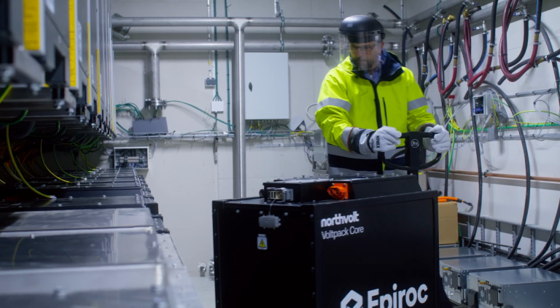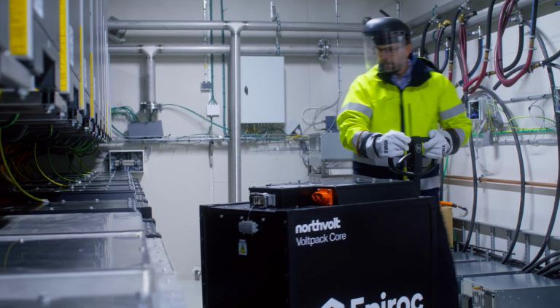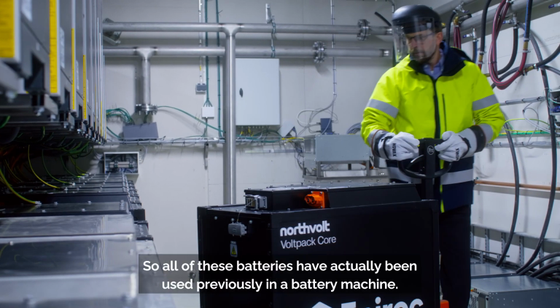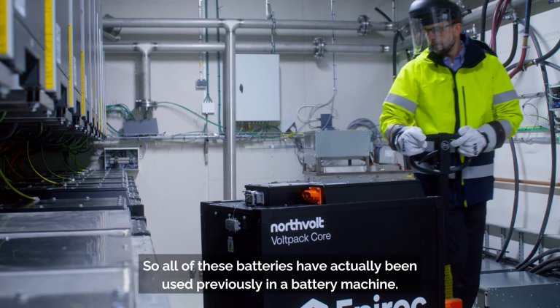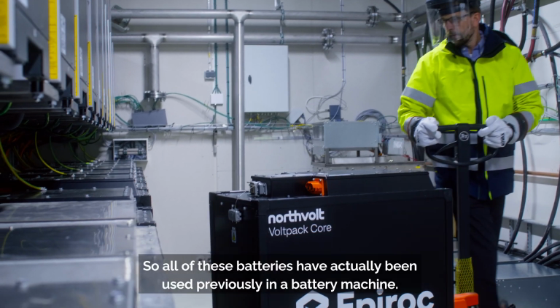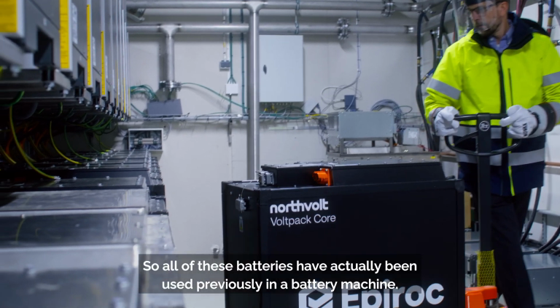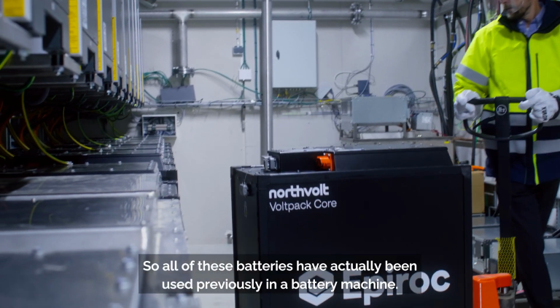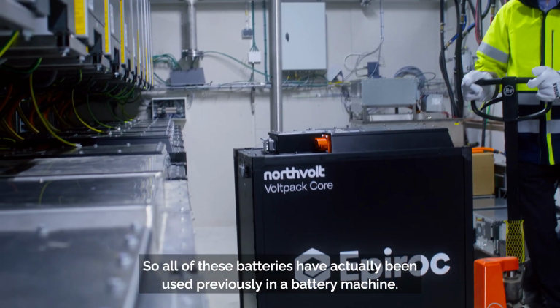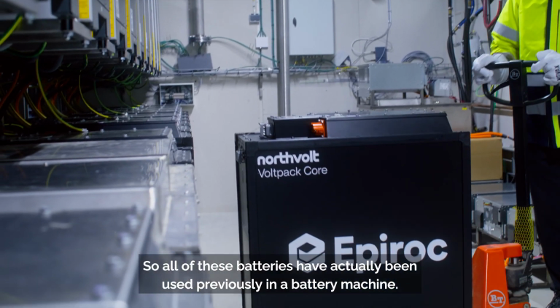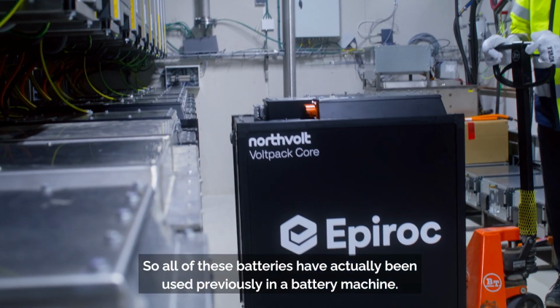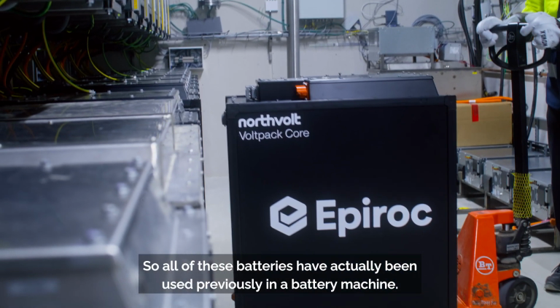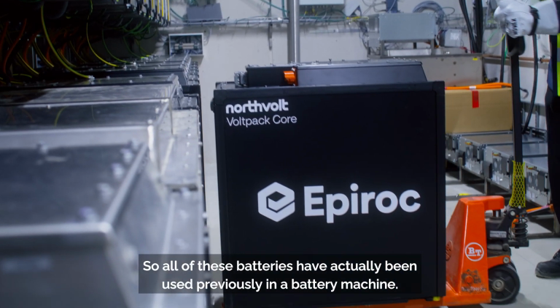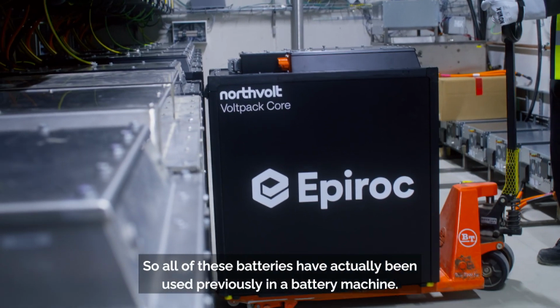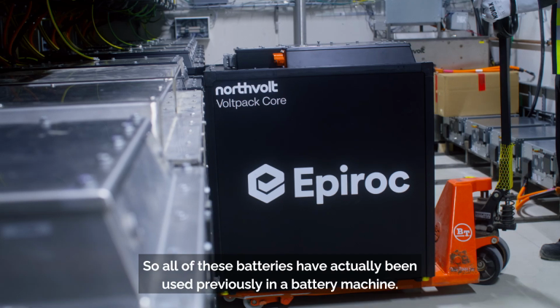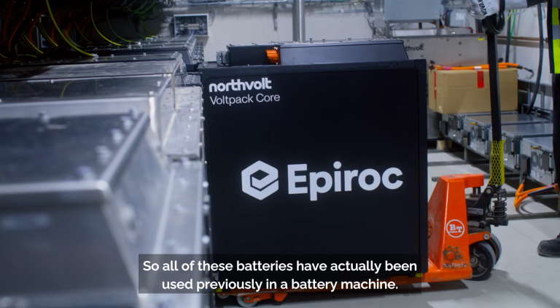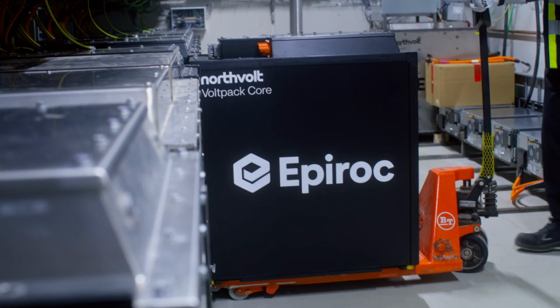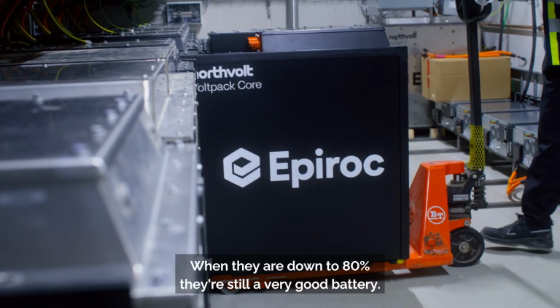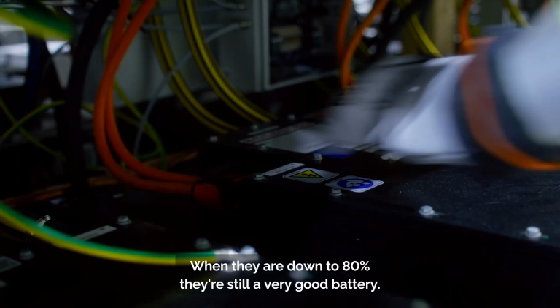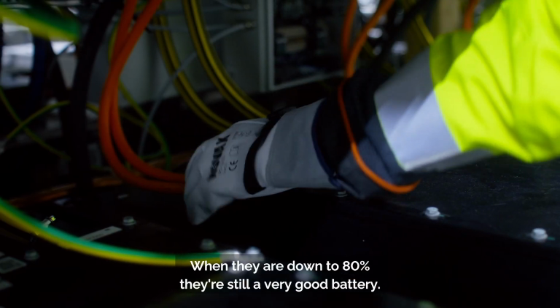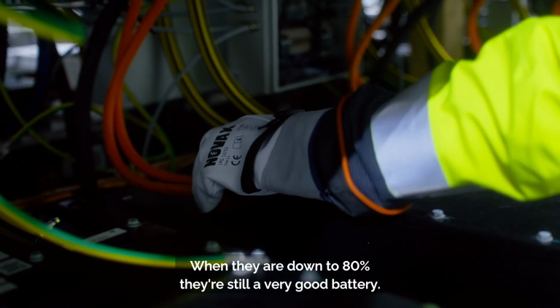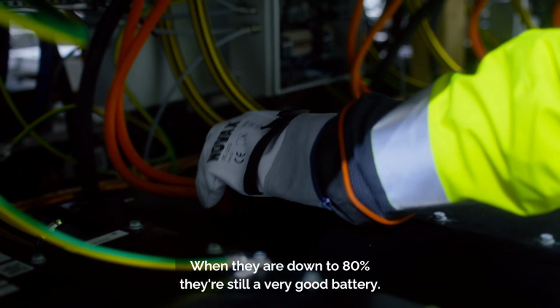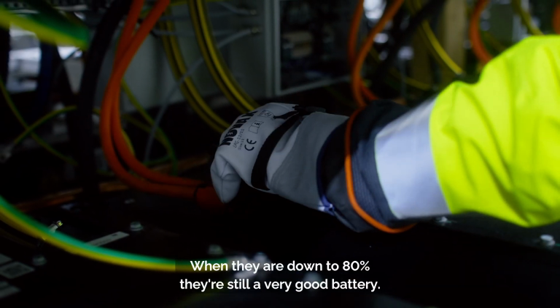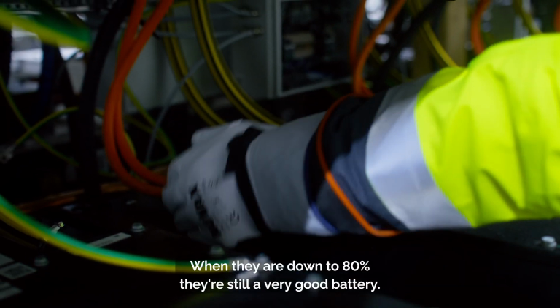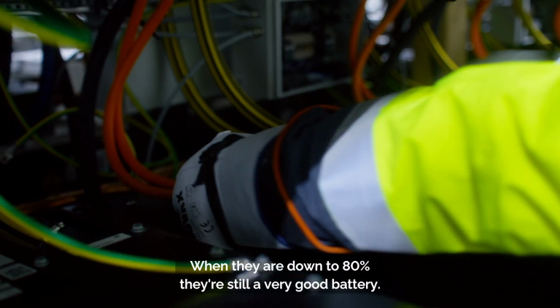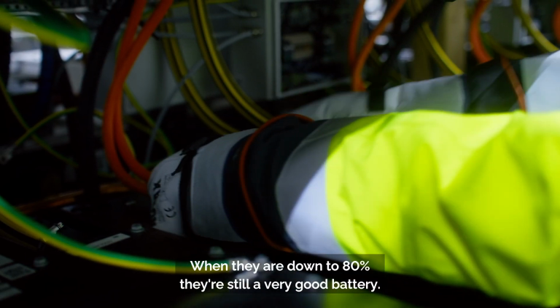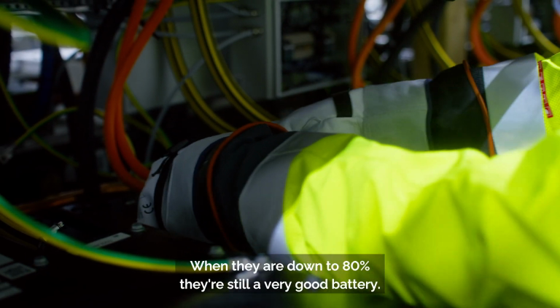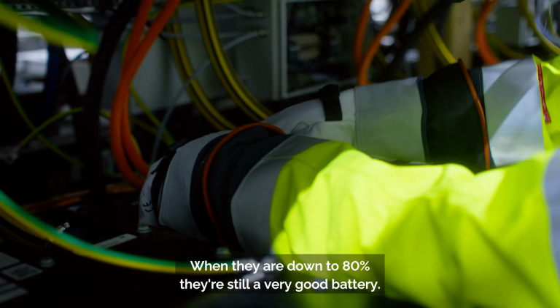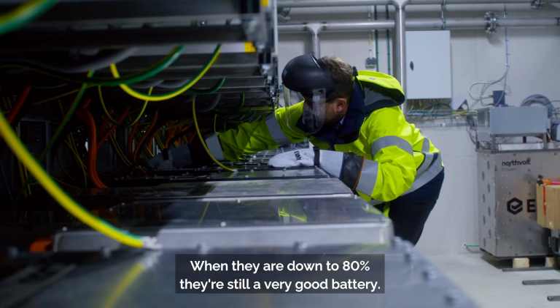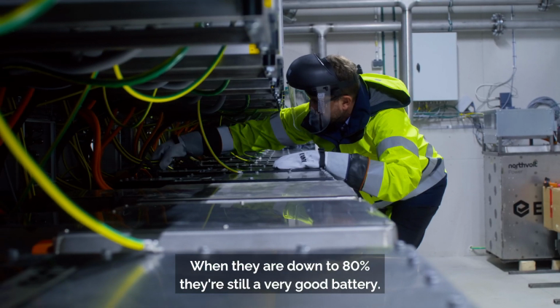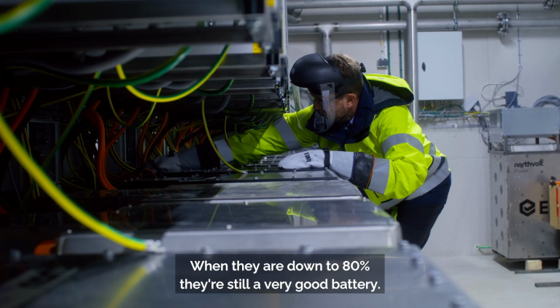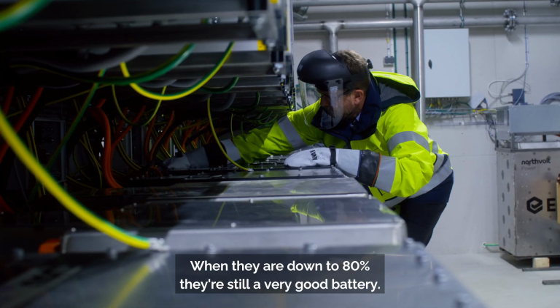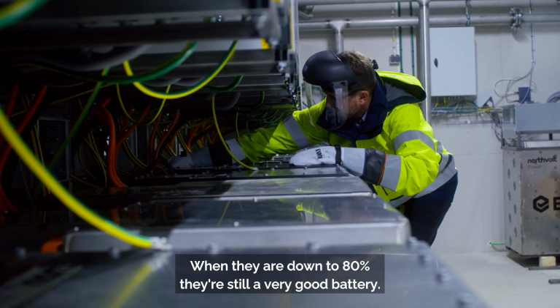All of these batteries have actually been used previously in a battery machine. When they are down to 80%, there is still a very good battery.